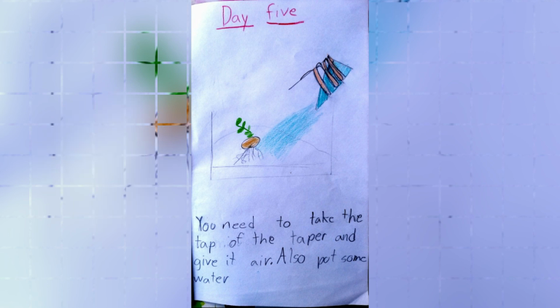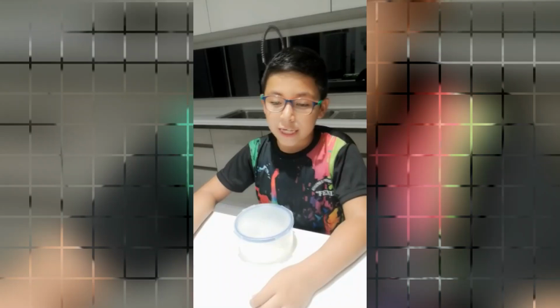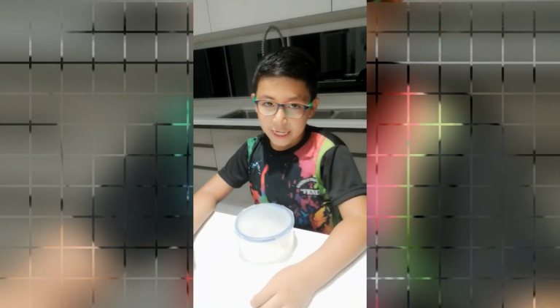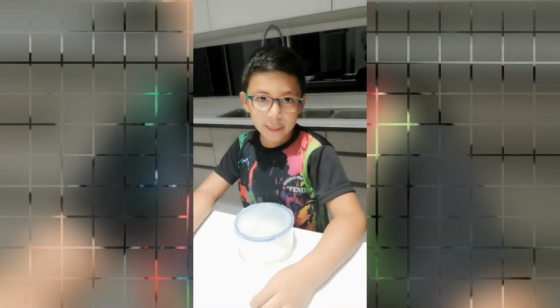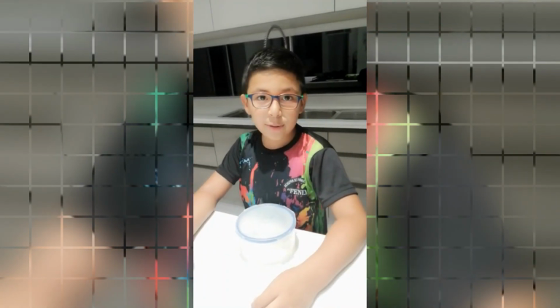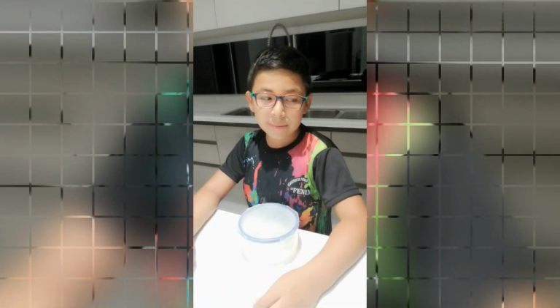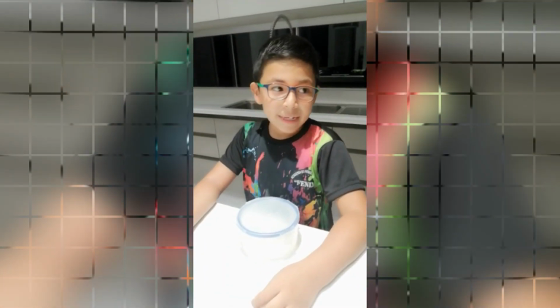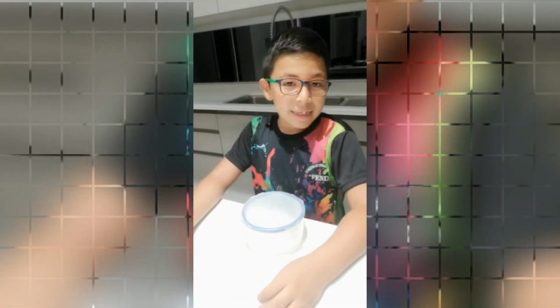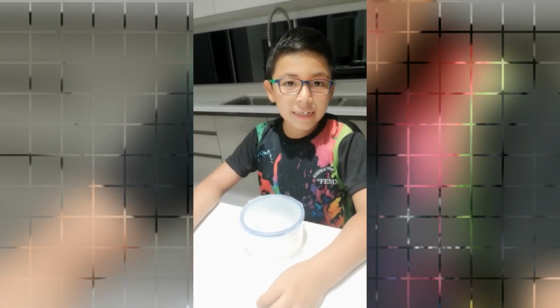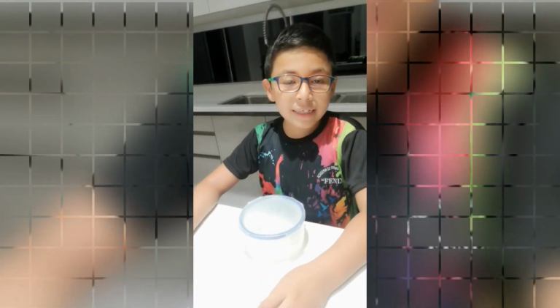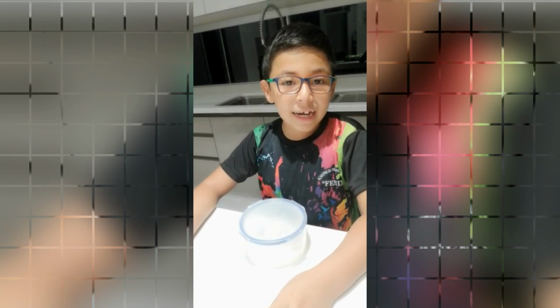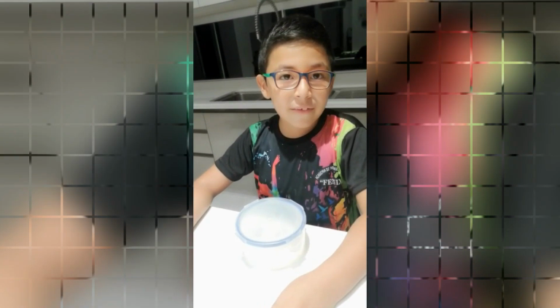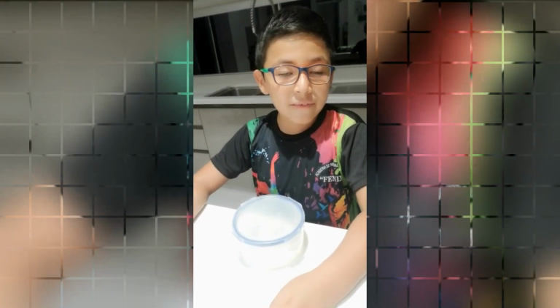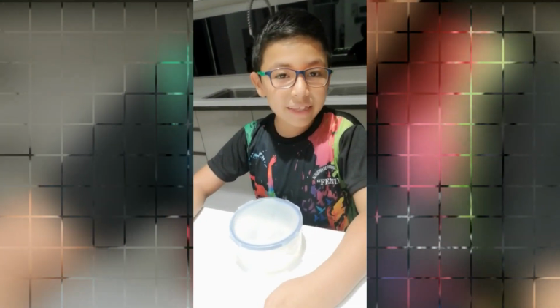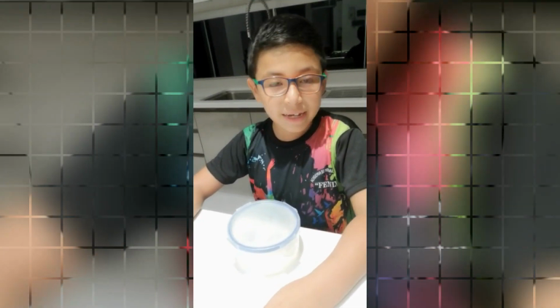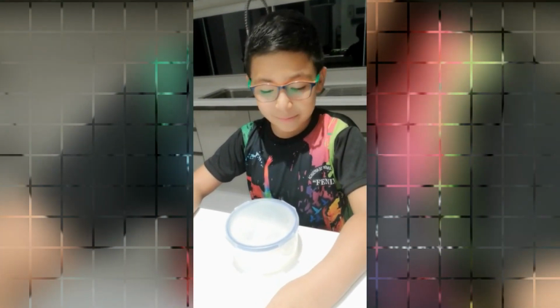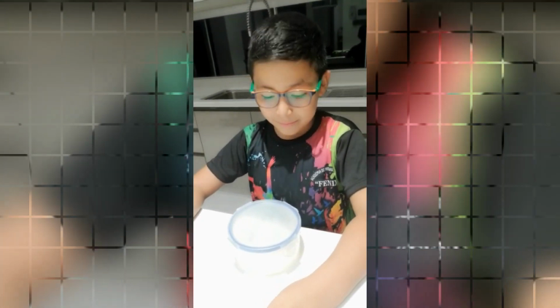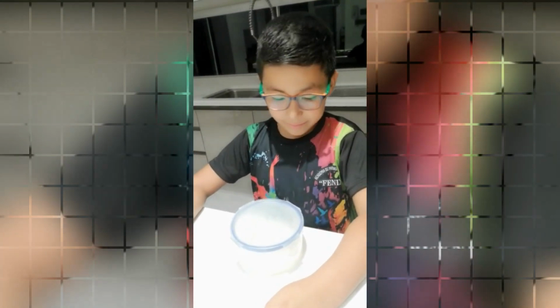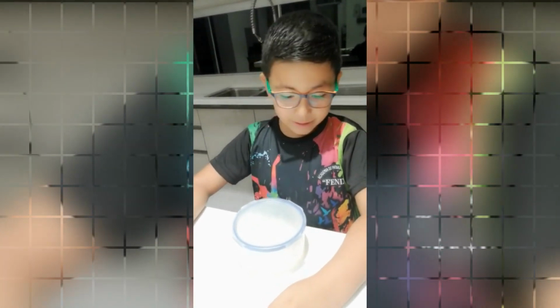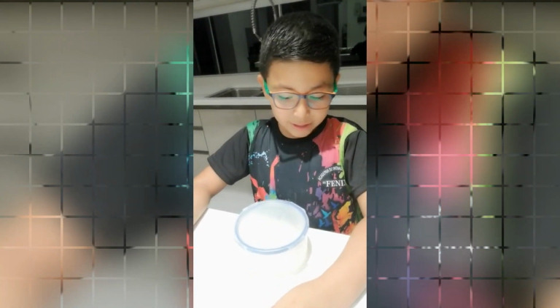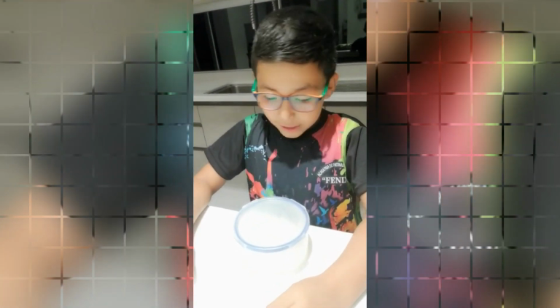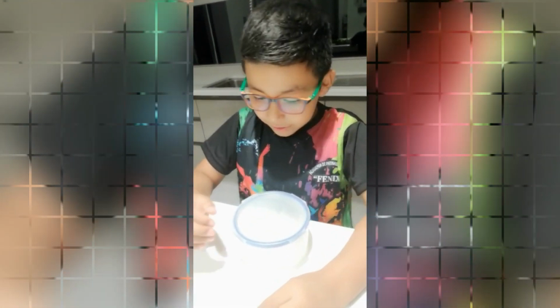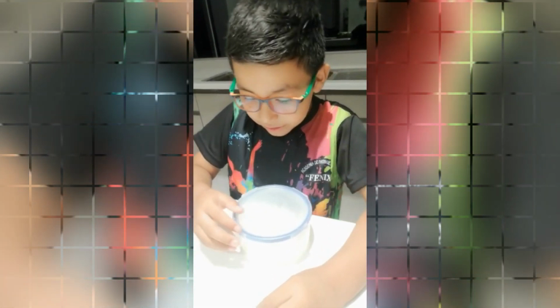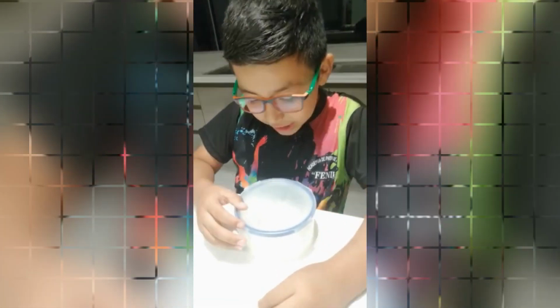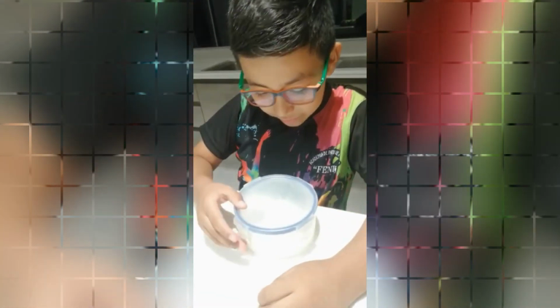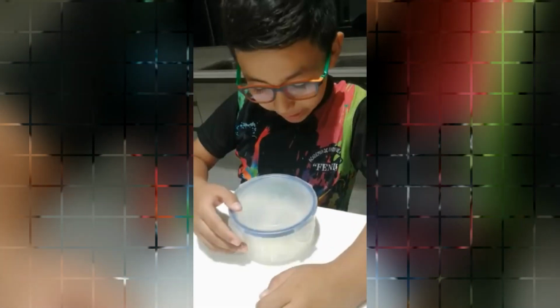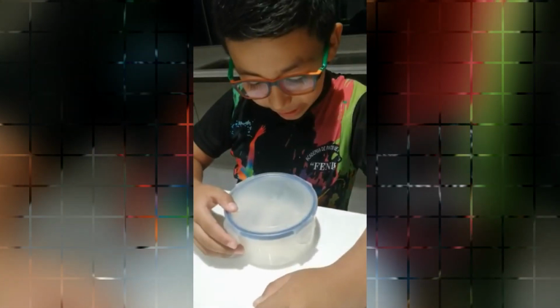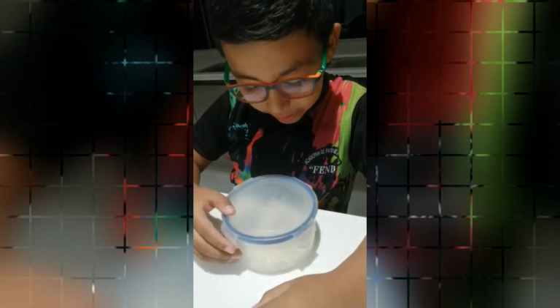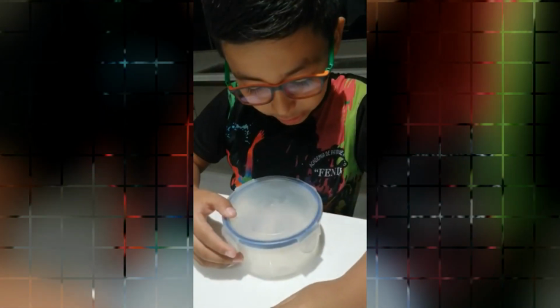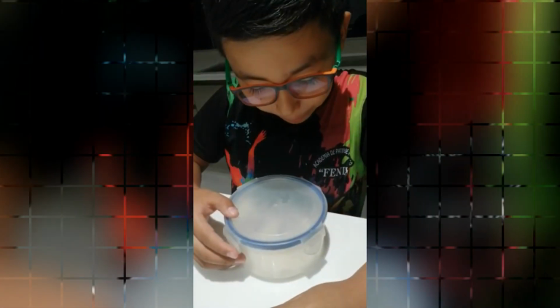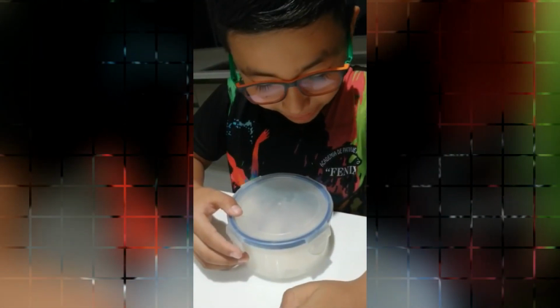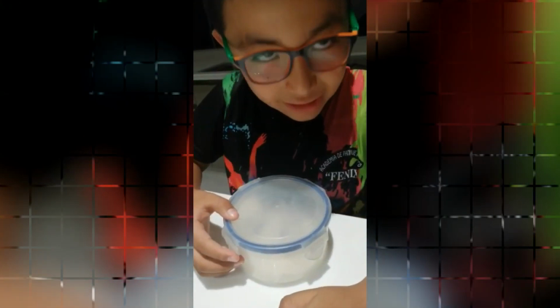Hello, this is the fifth day. We need to give air to the plant.